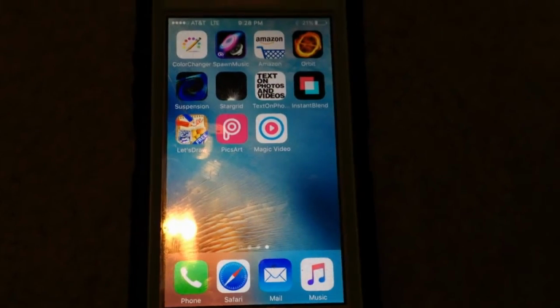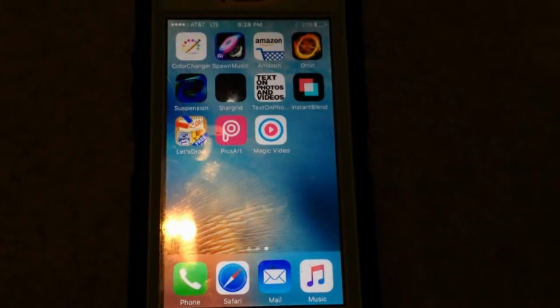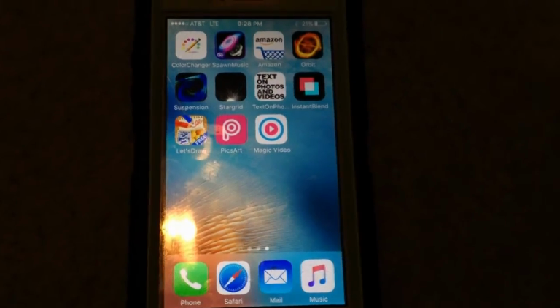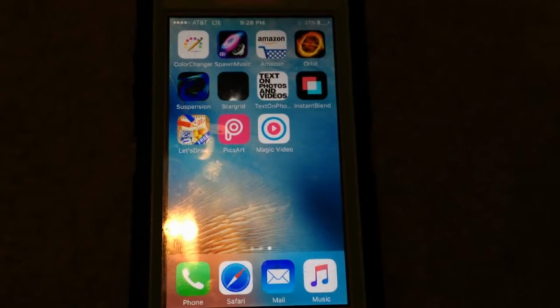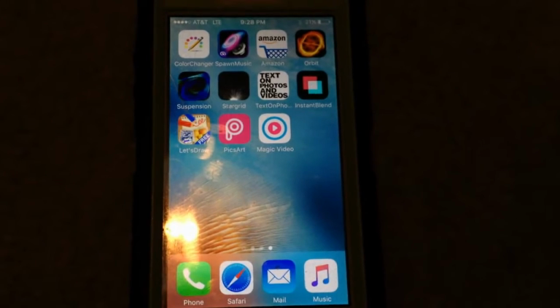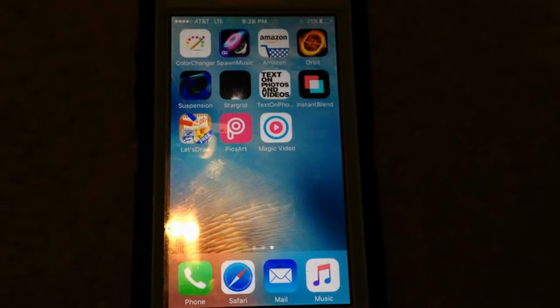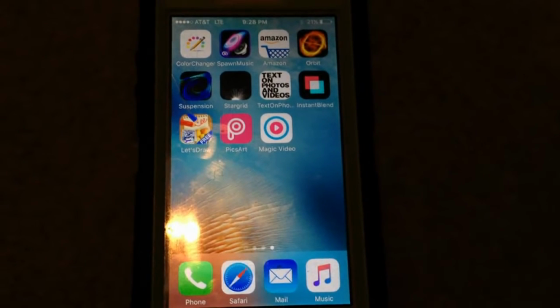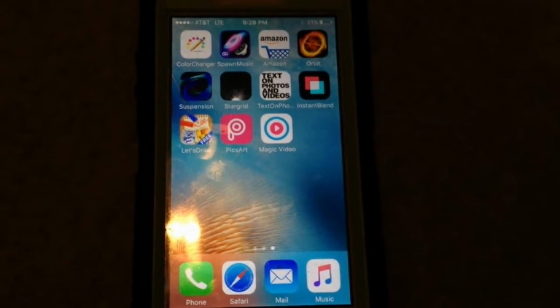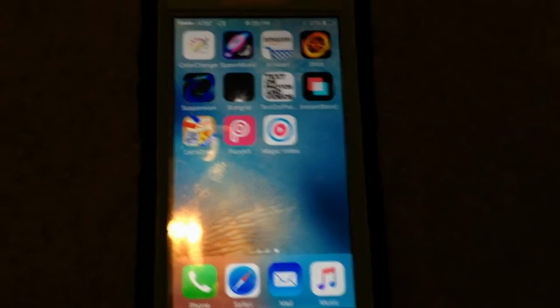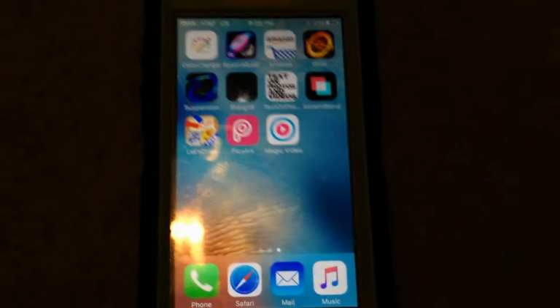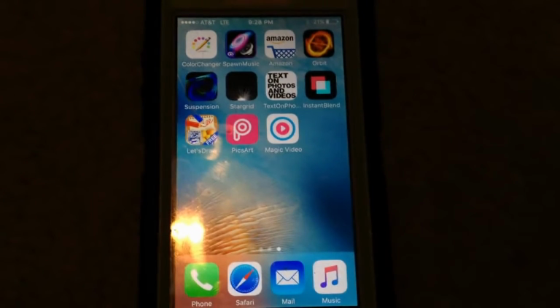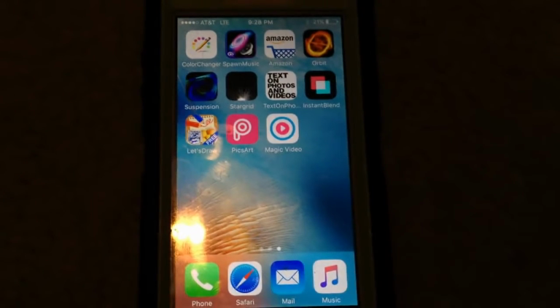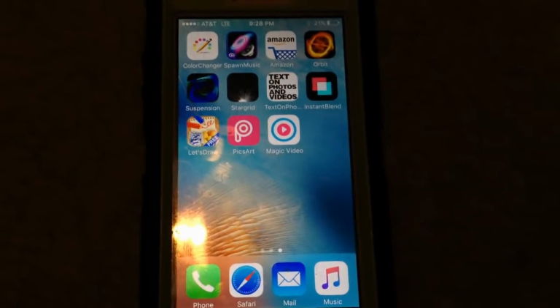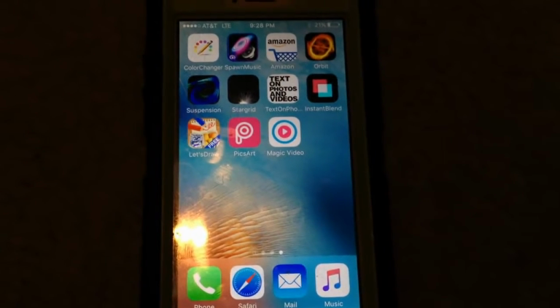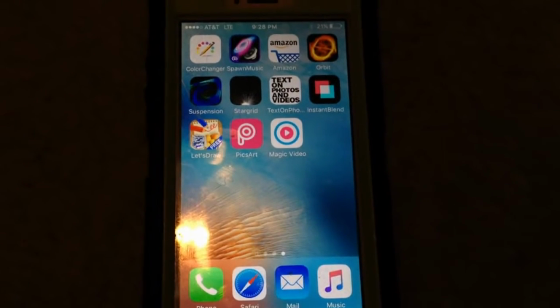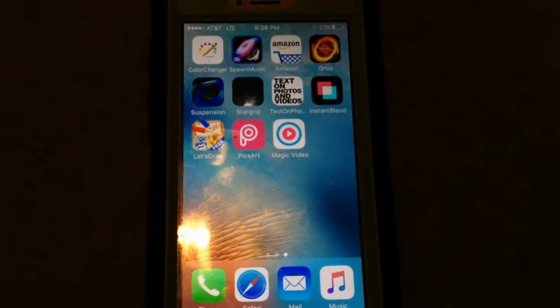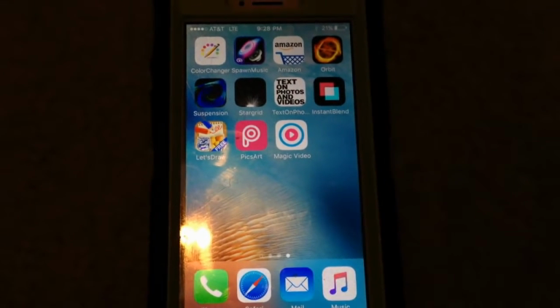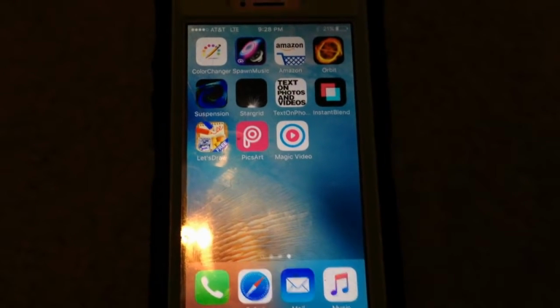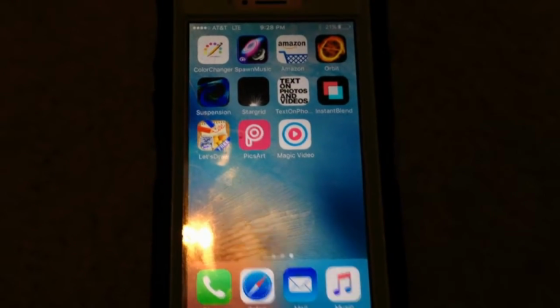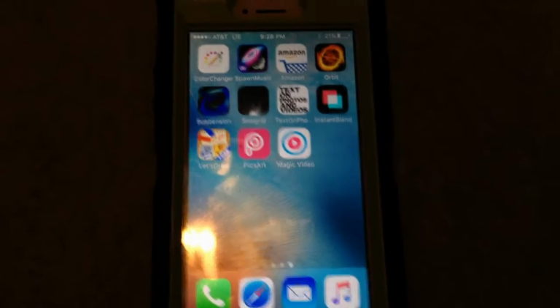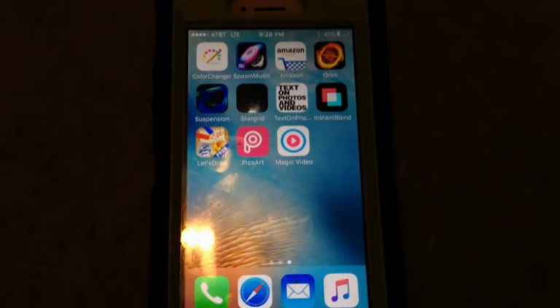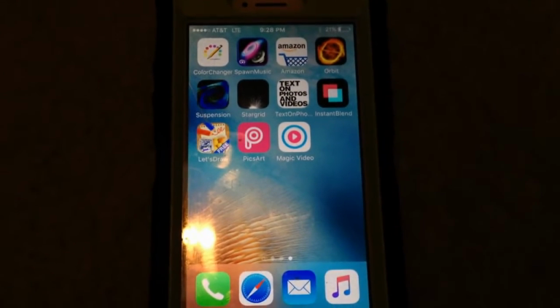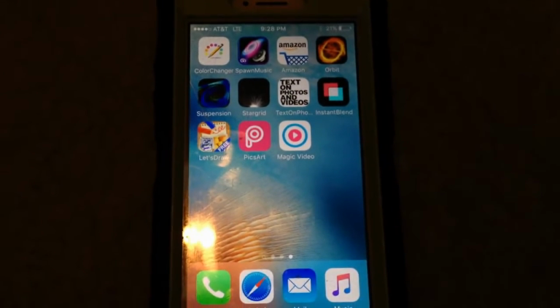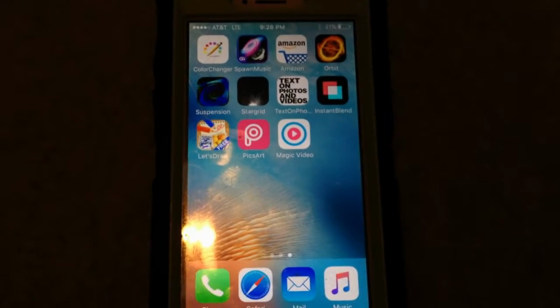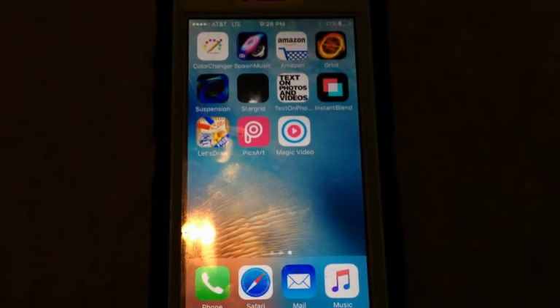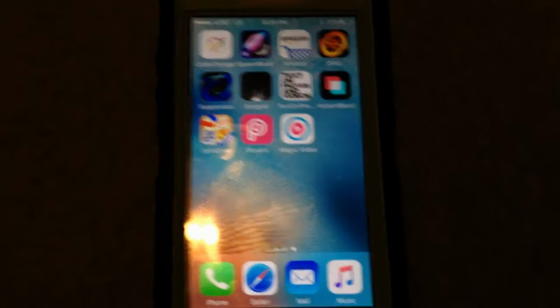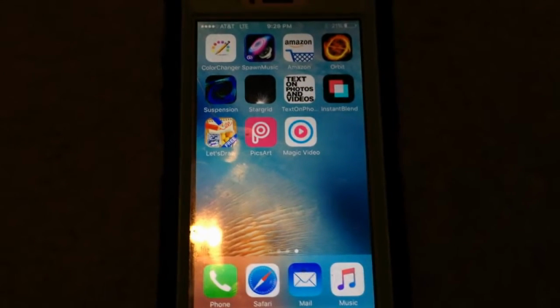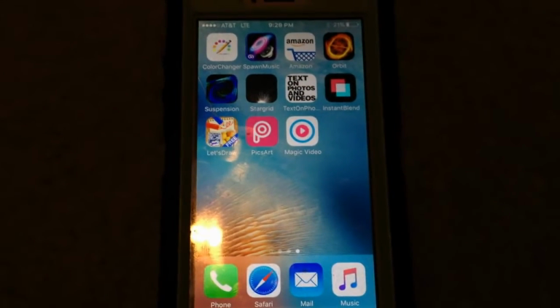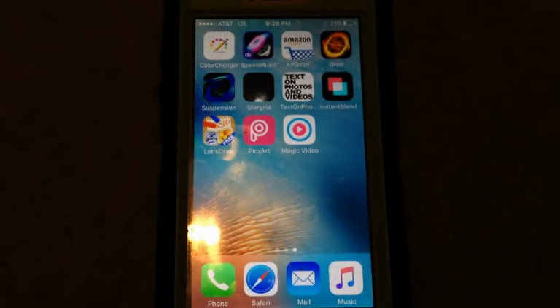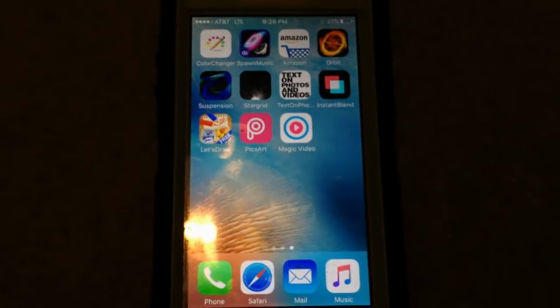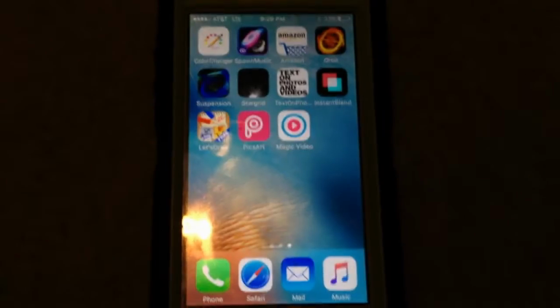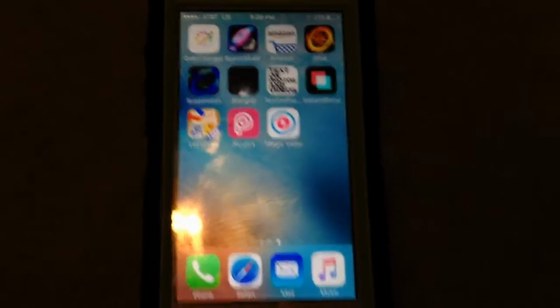Keep in mind I'm recording with an iPhone 4S, so the quality may not be perfect, but here we go.